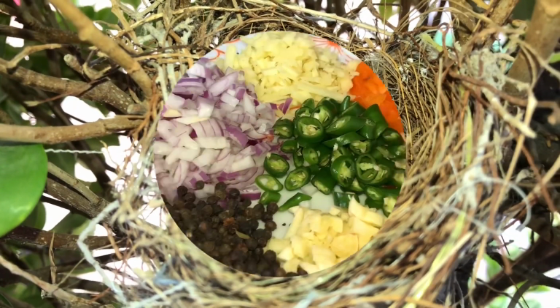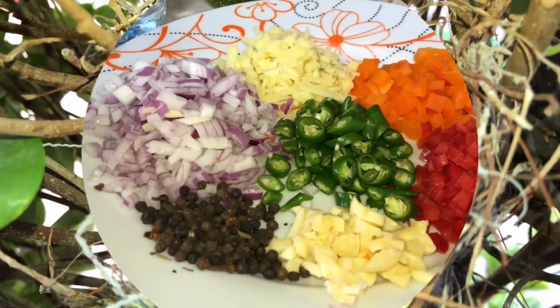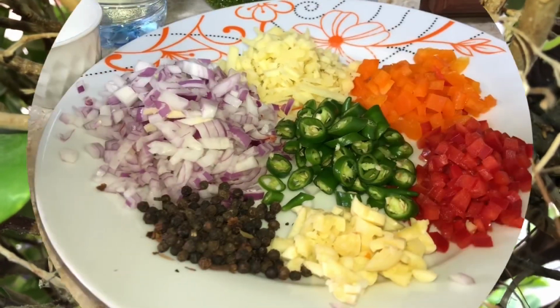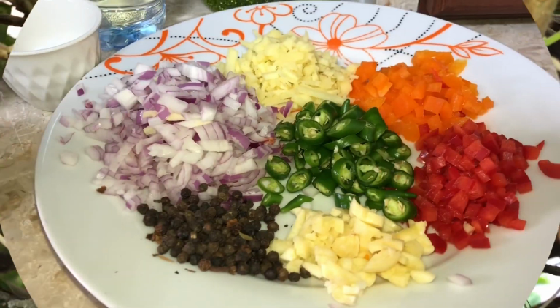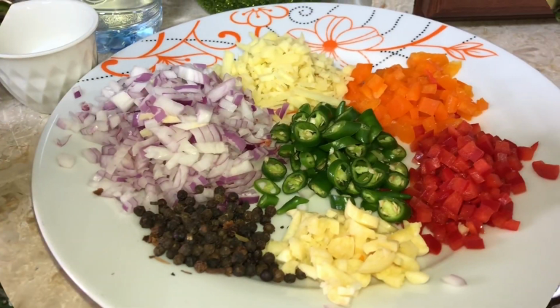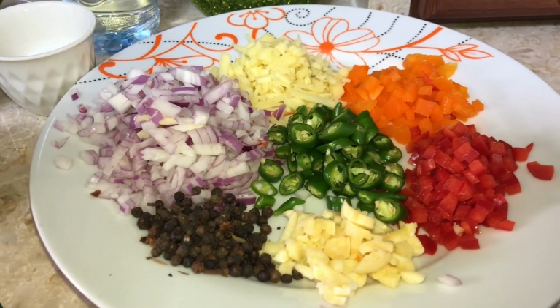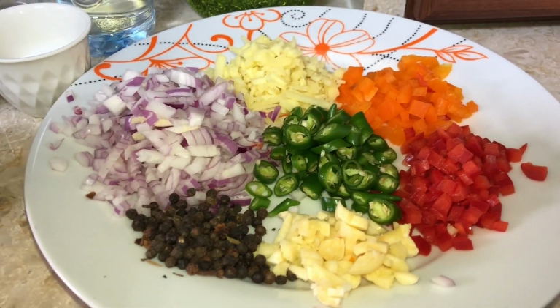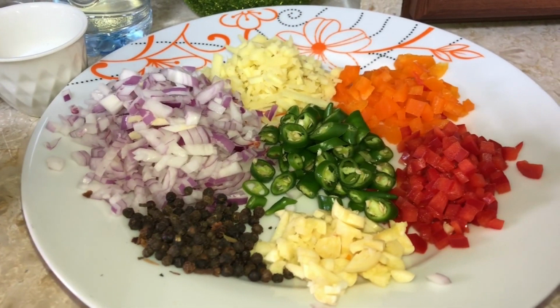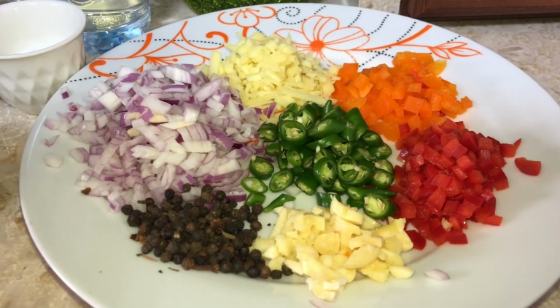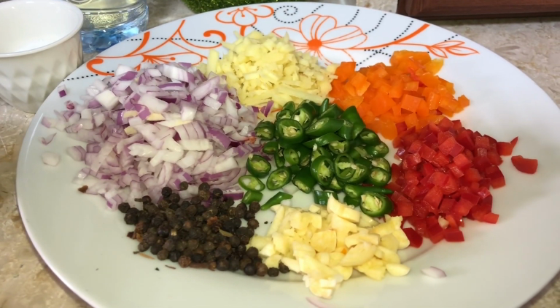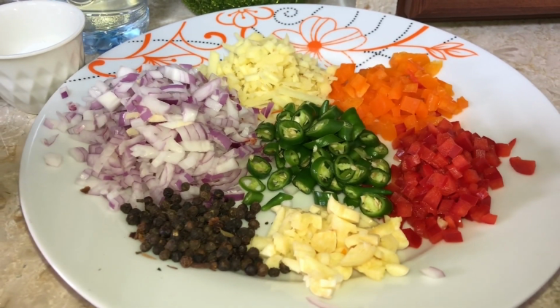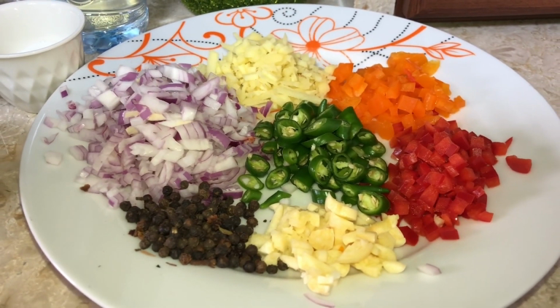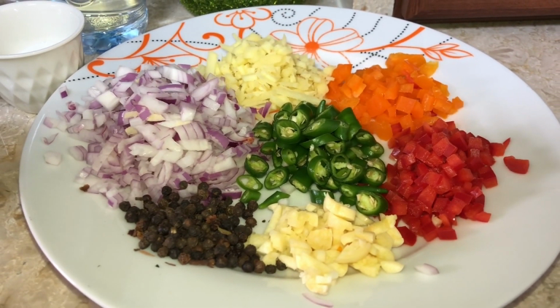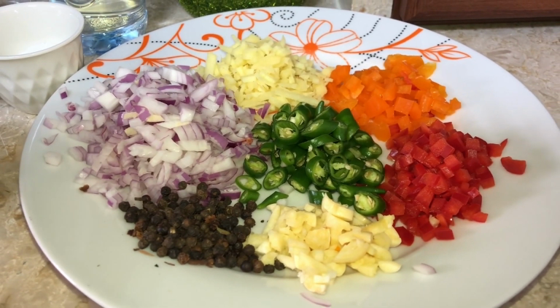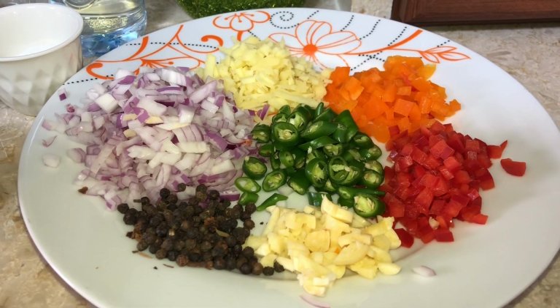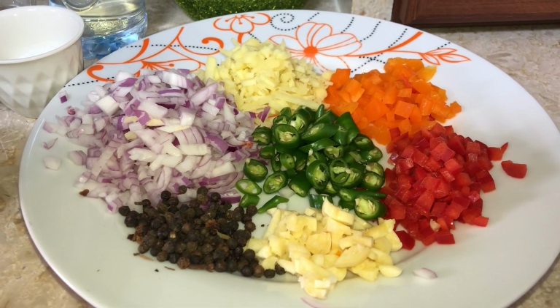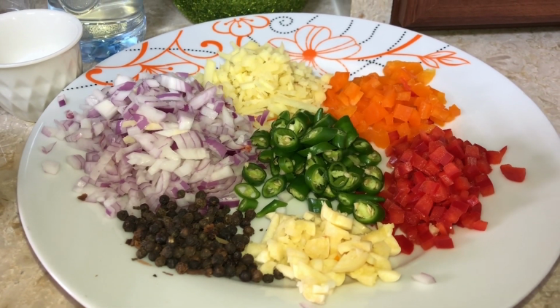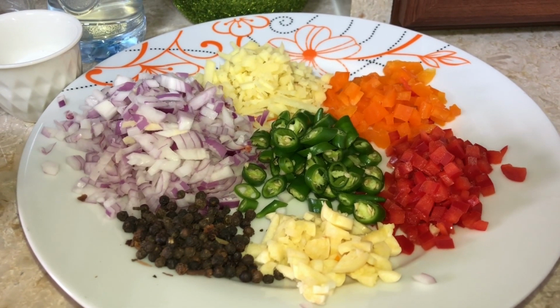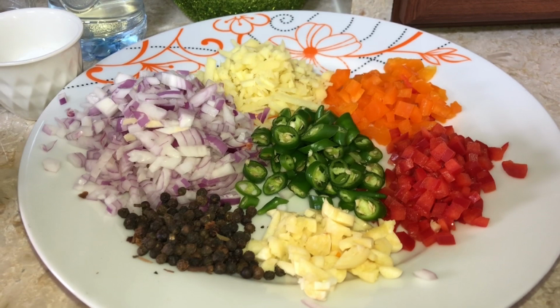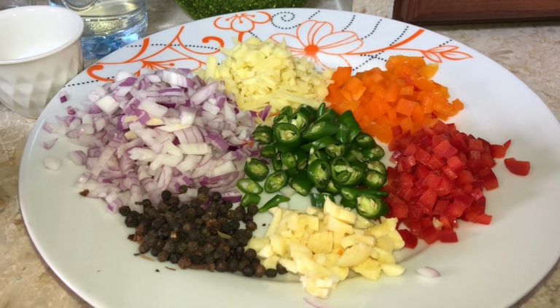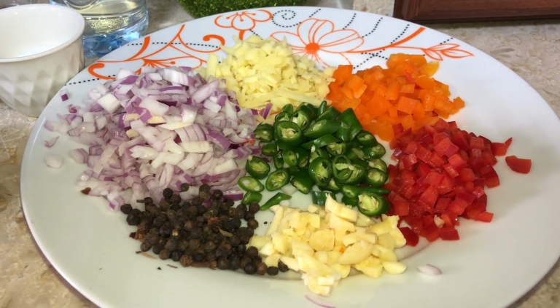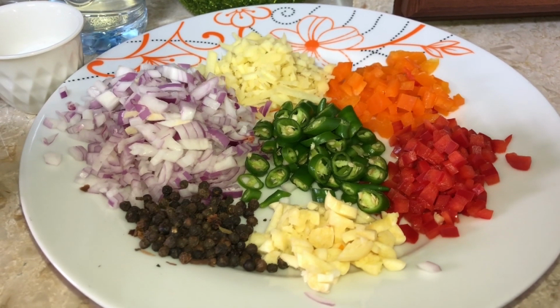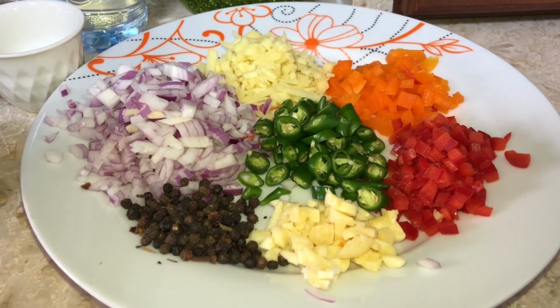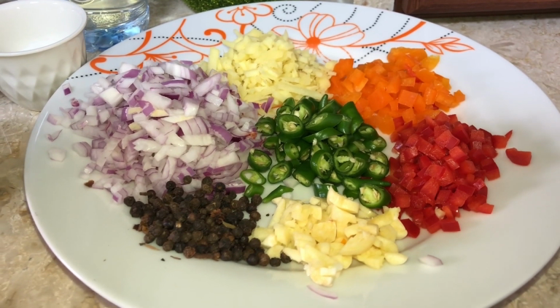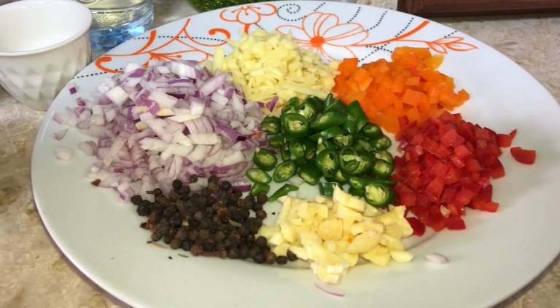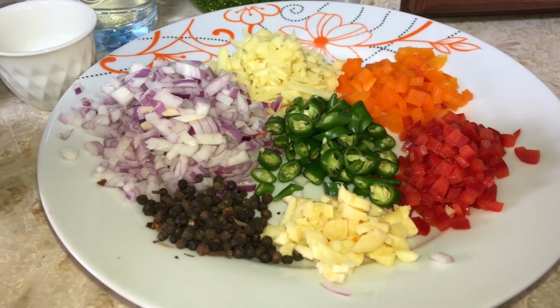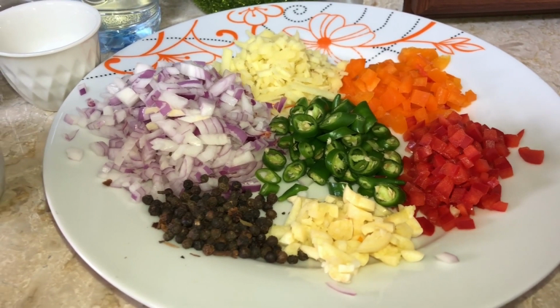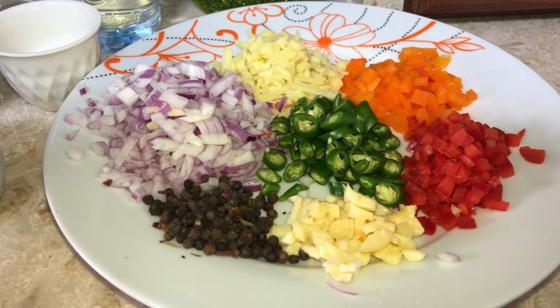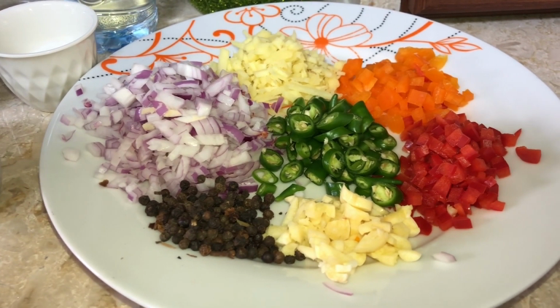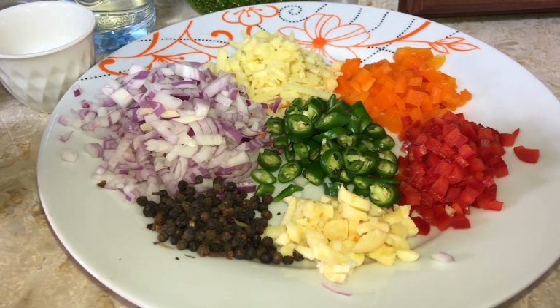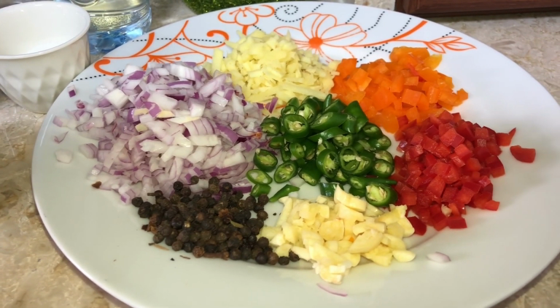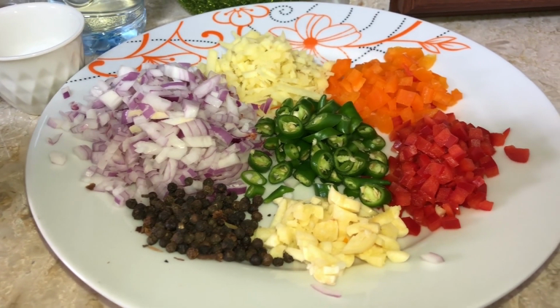Hello everyone, good afternoon. So today, gagawa tayo ng suka para sa lumpia. (Today, we will make vinegar sauce for lumpia.)